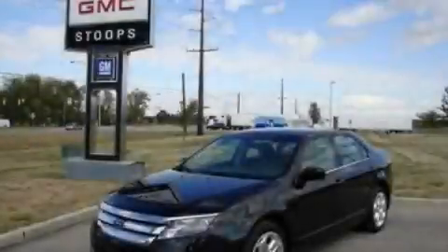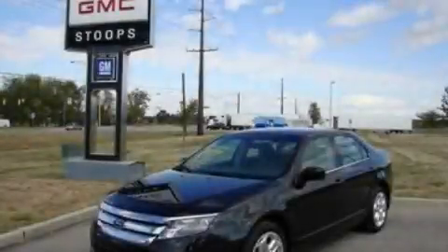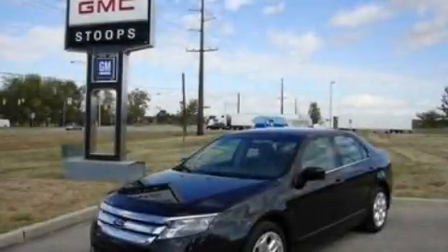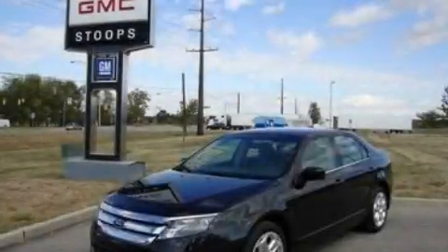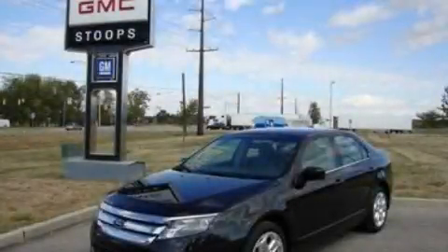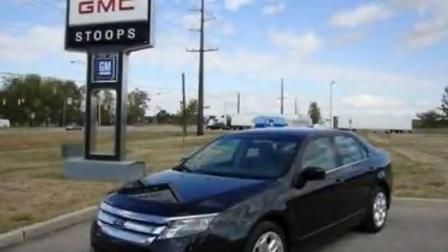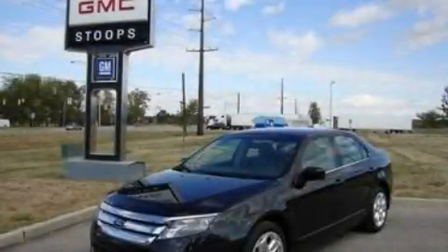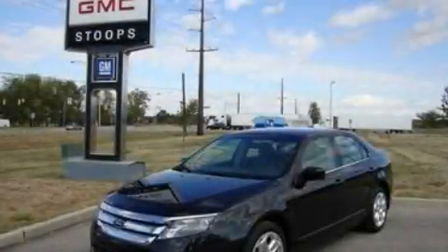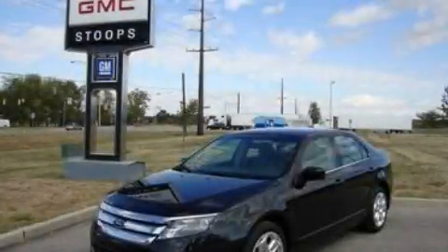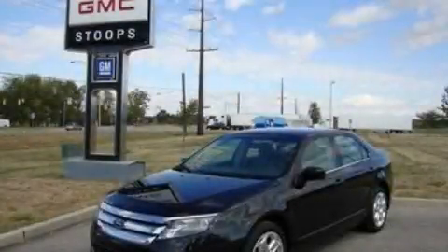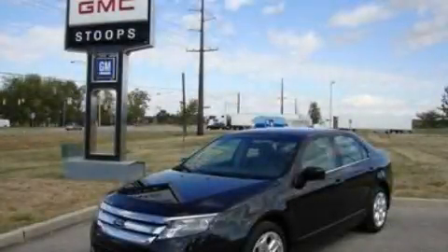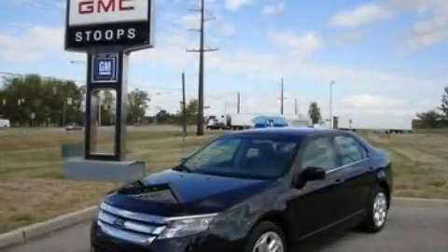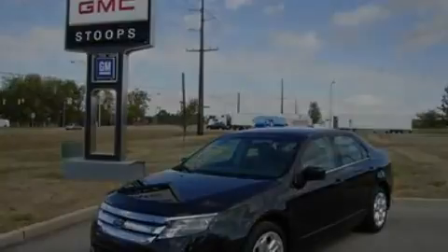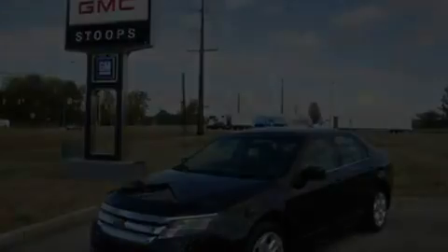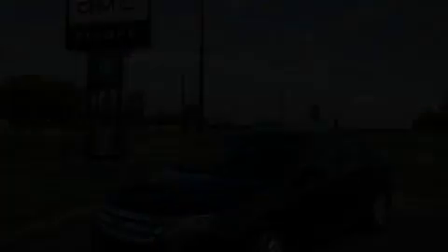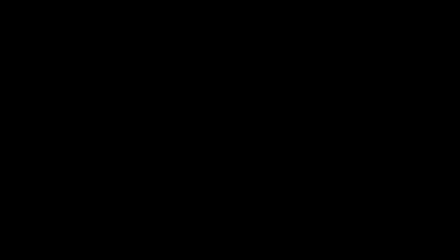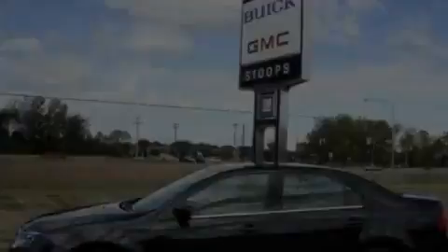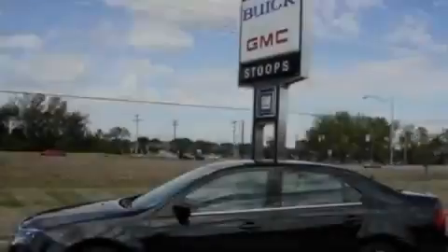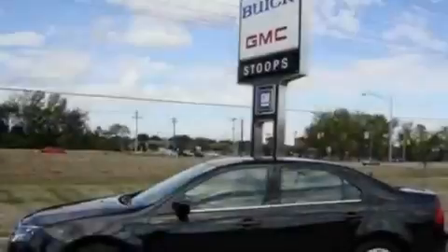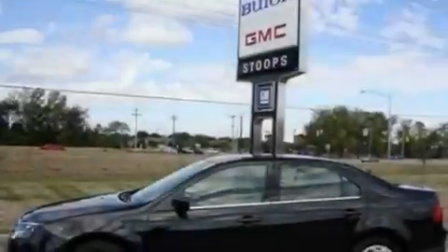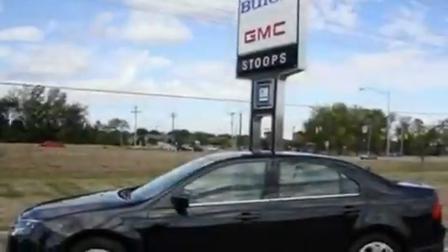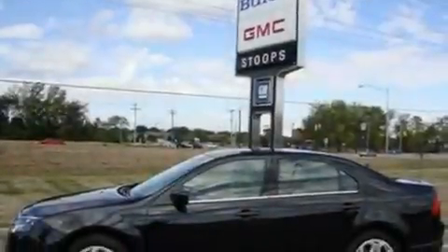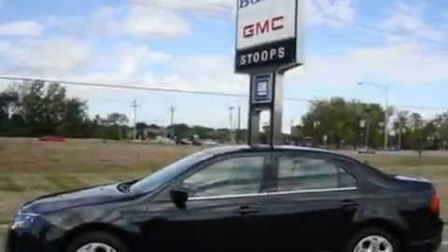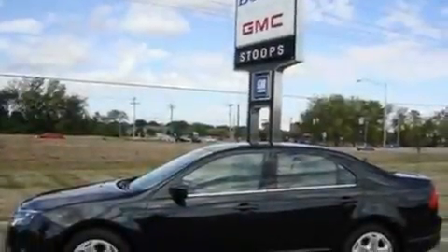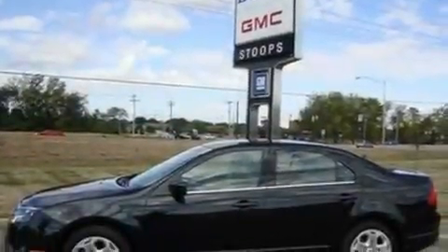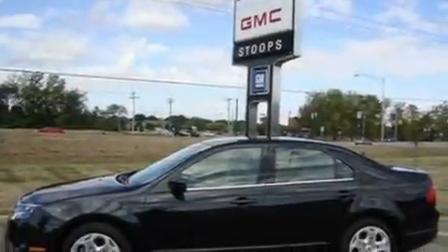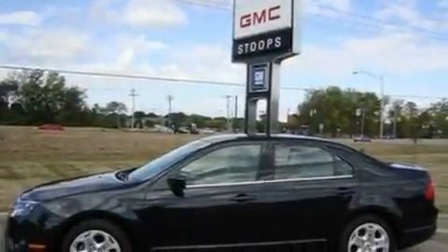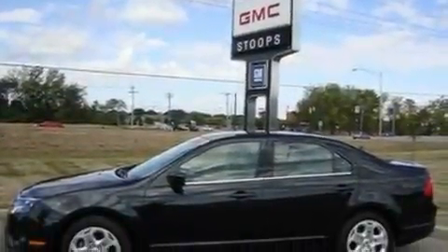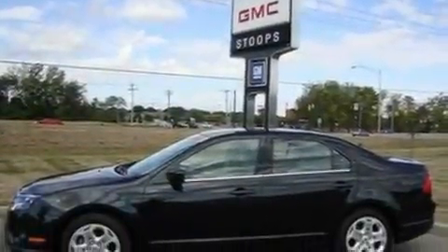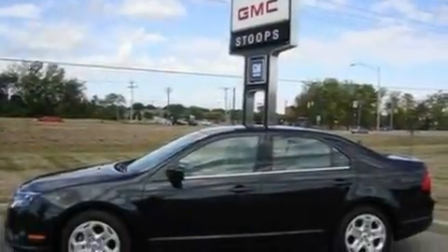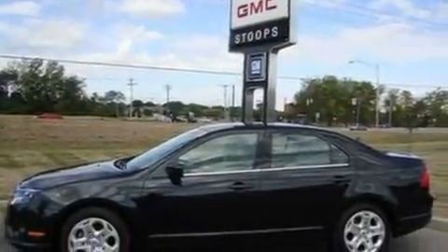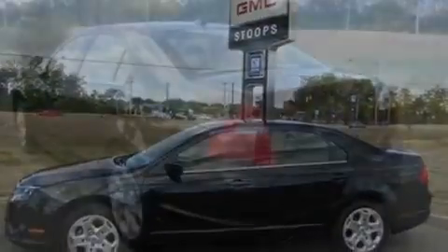This is a 2010 Ford Fusion. It has a 3.0-liter six-cylinder engine and a six-speed automatic transmission.